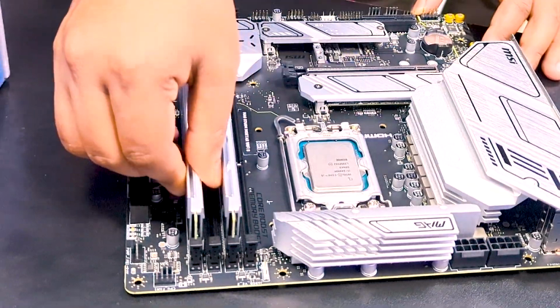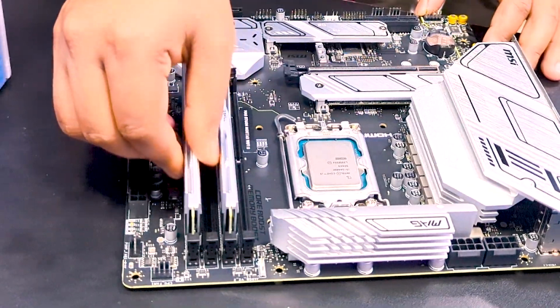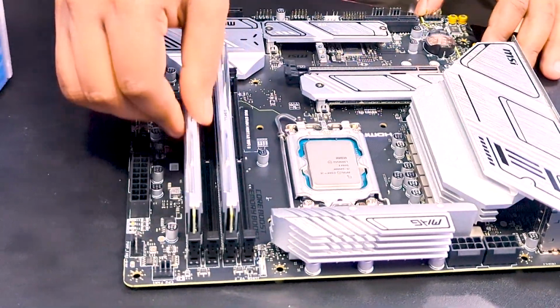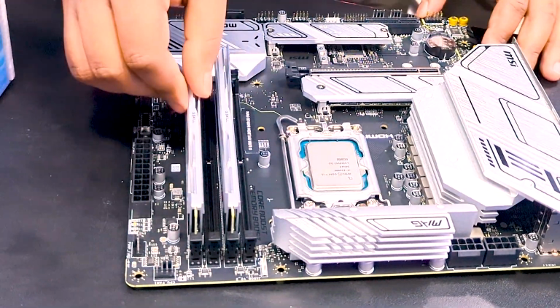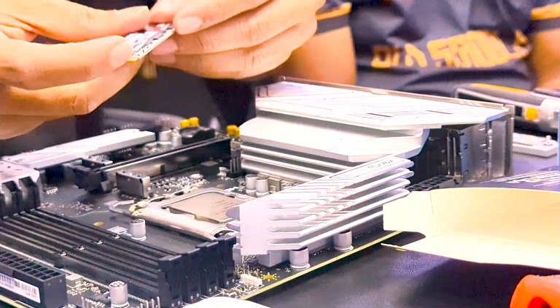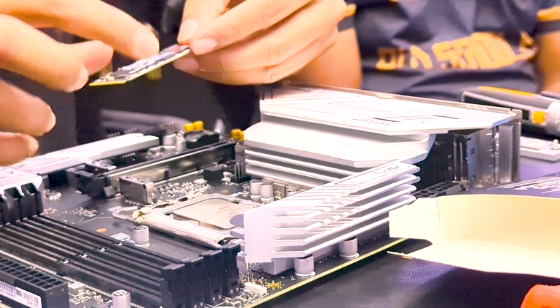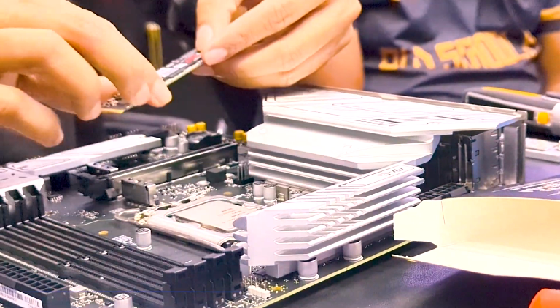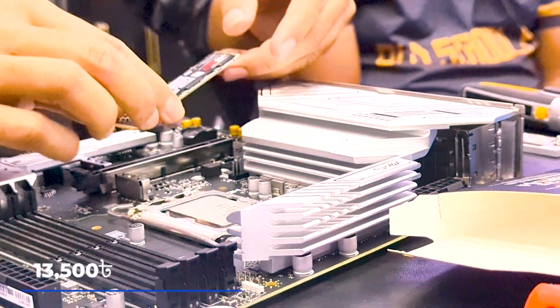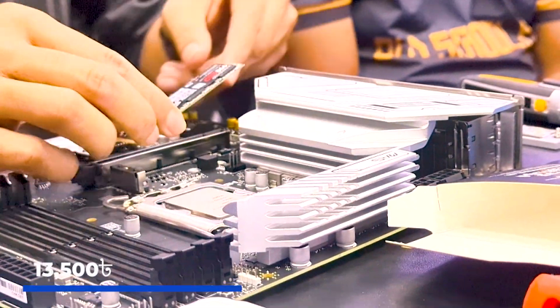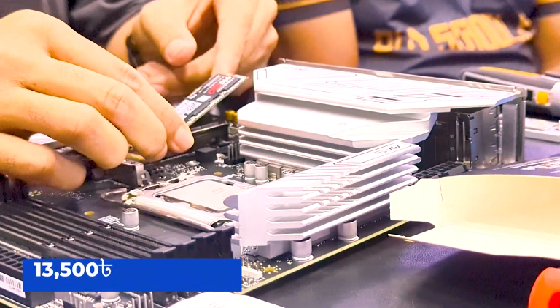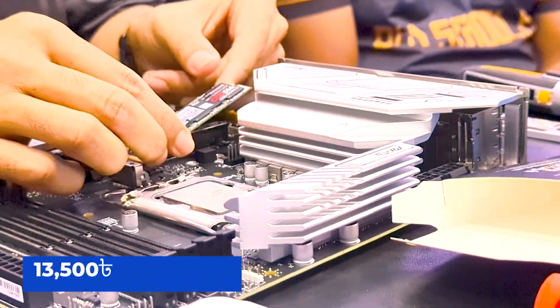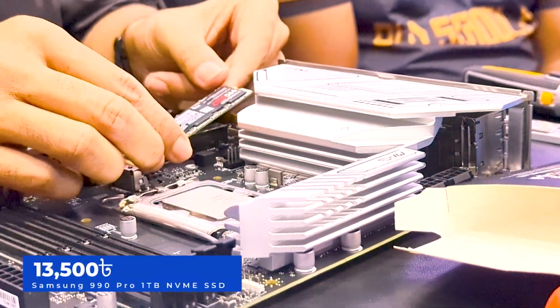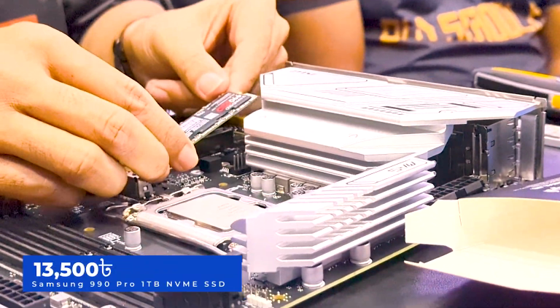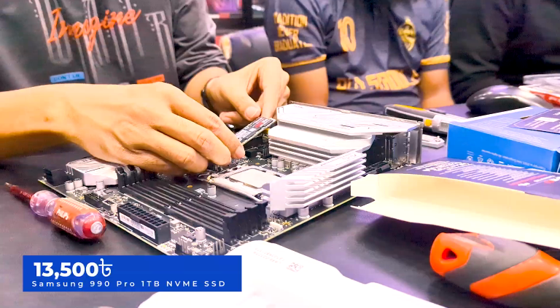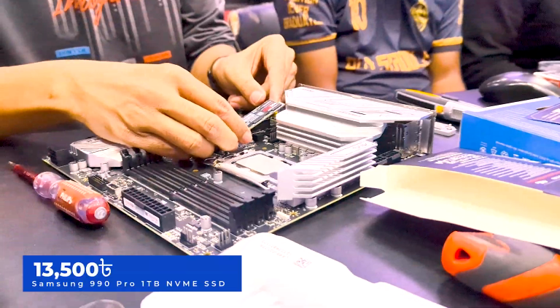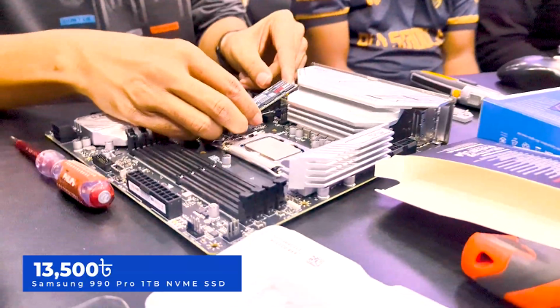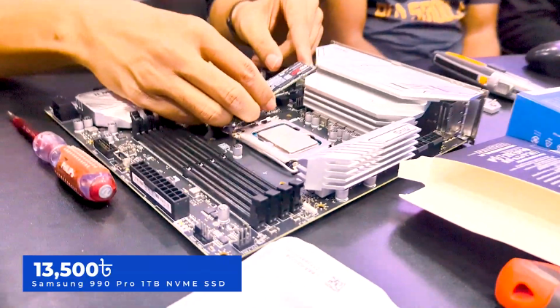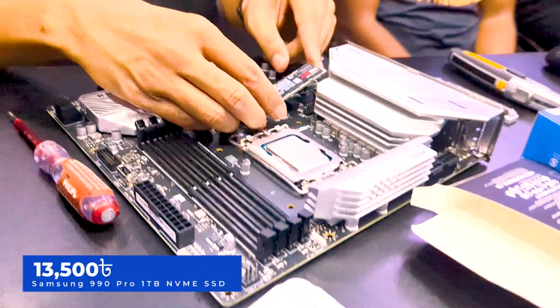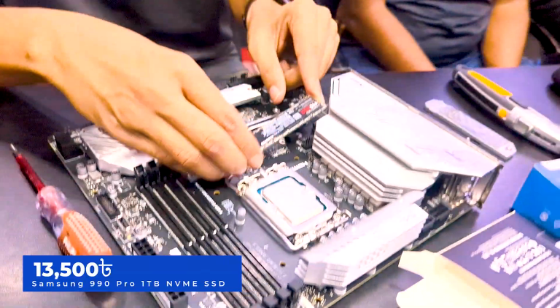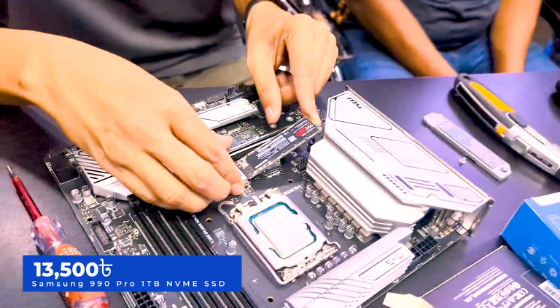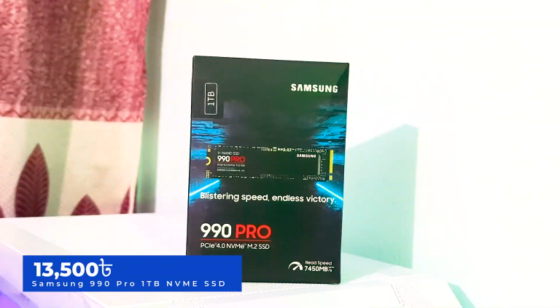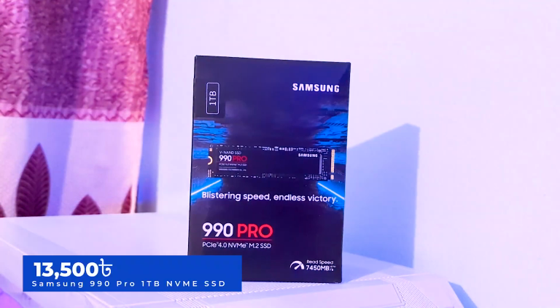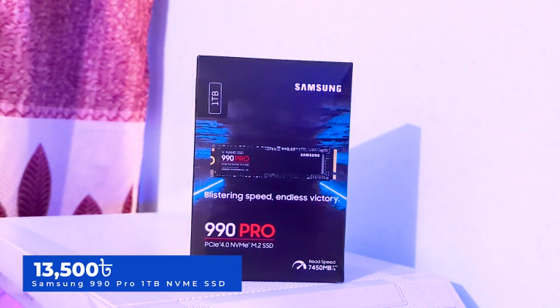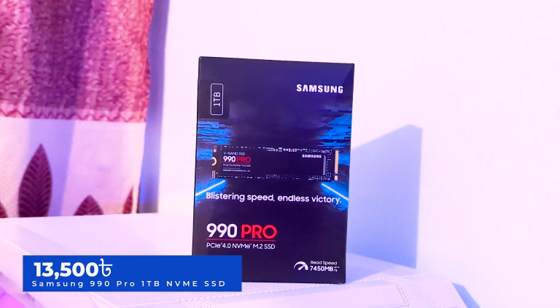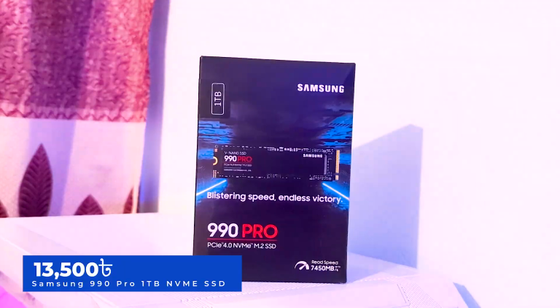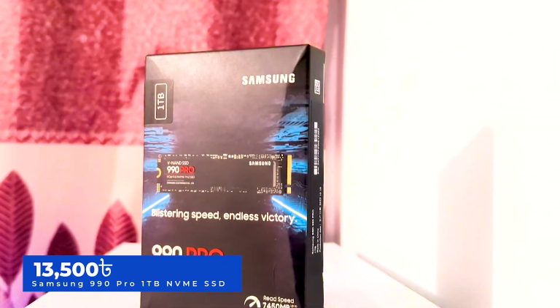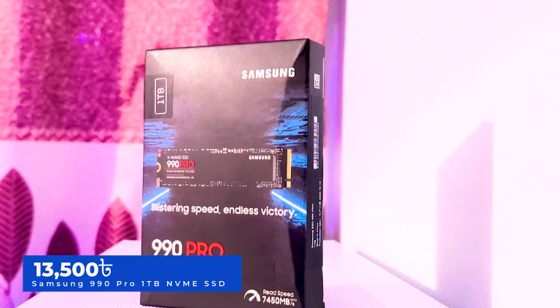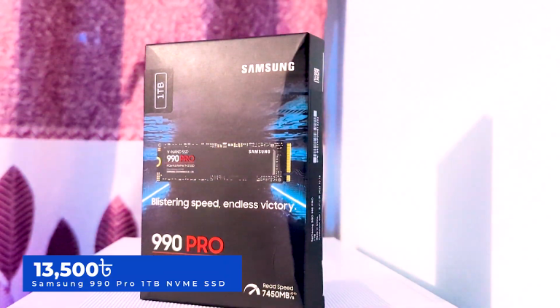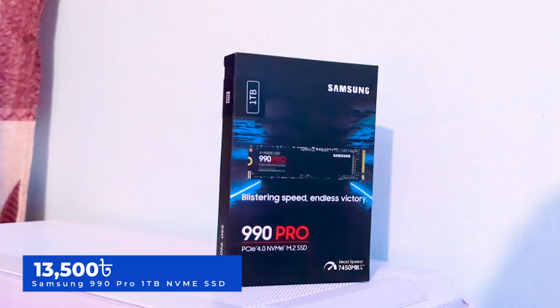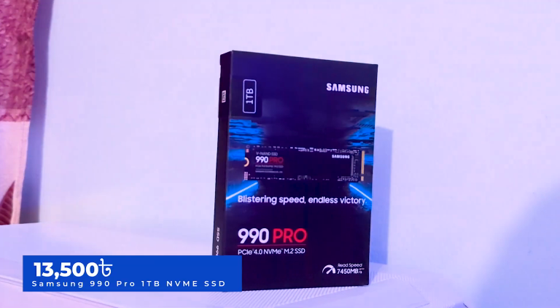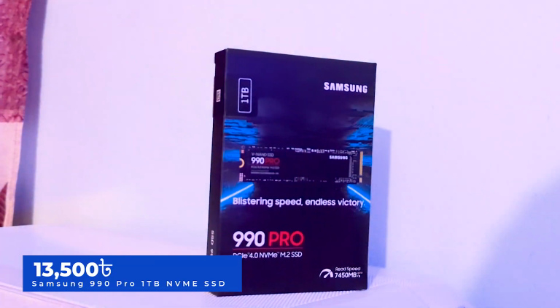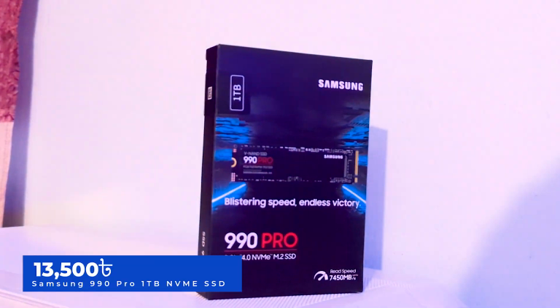Storage is the same — Samsung's 990 Pro, 1TB NVMe.